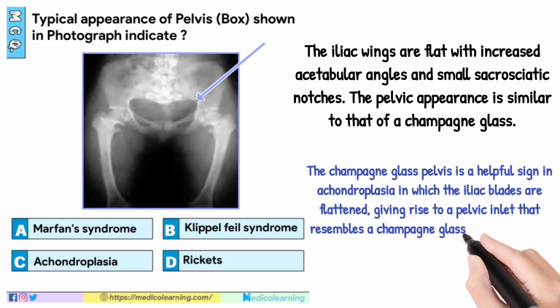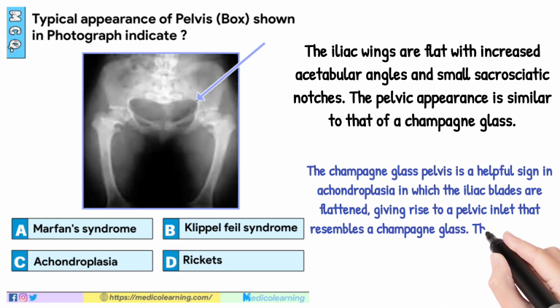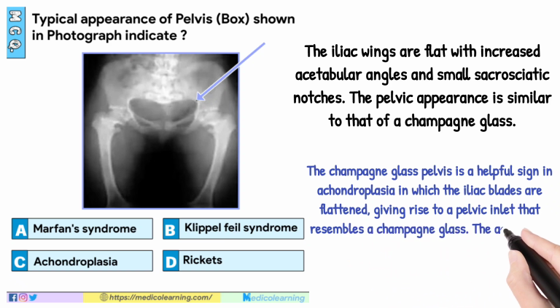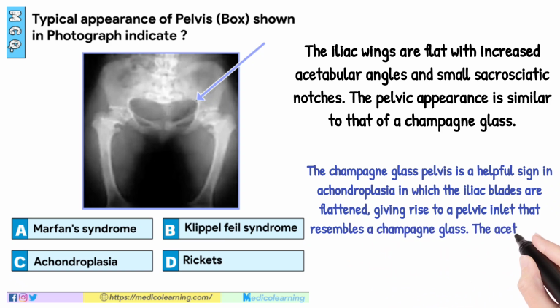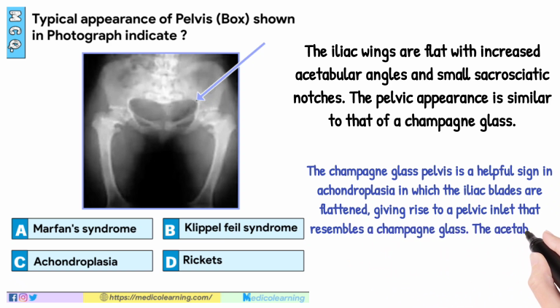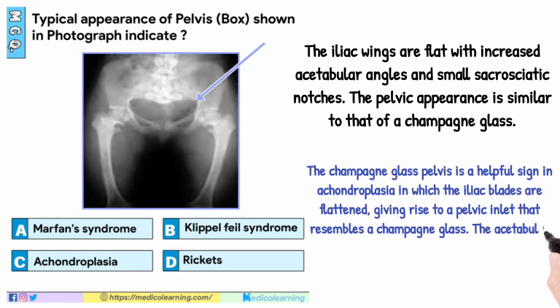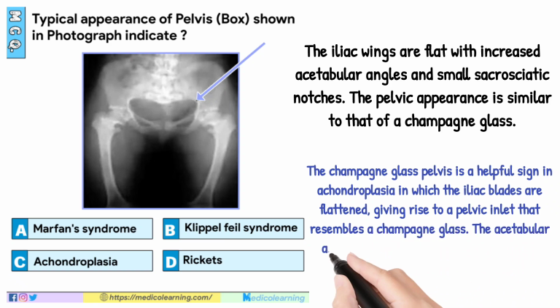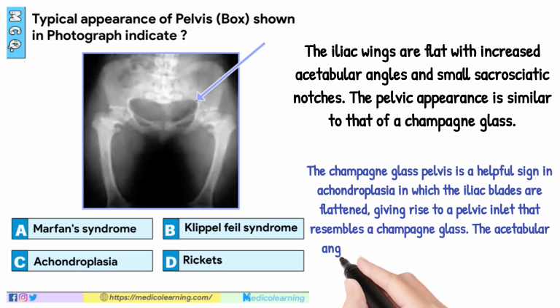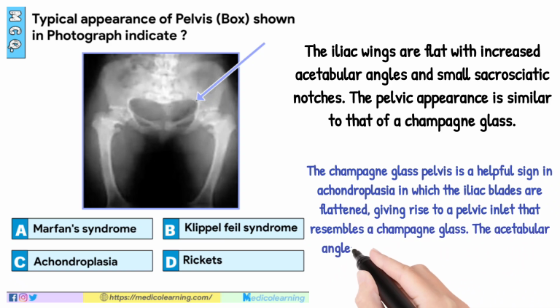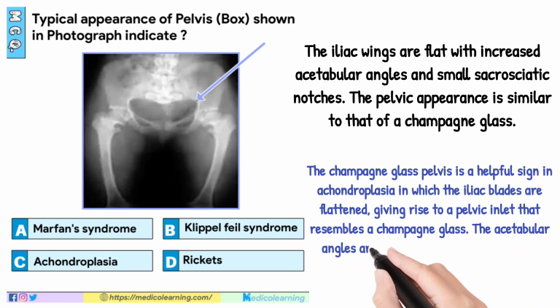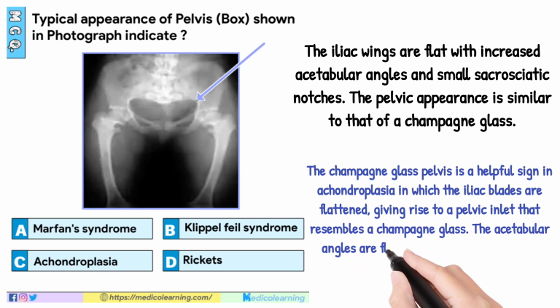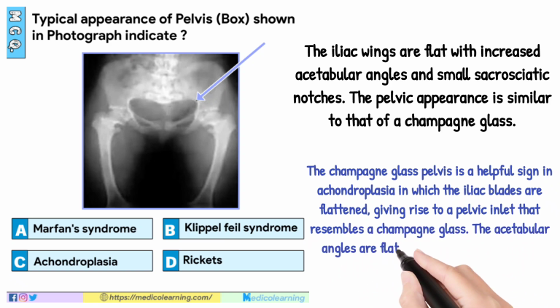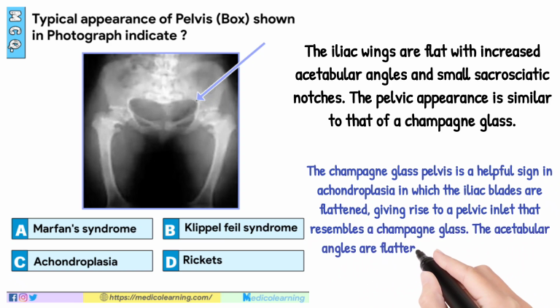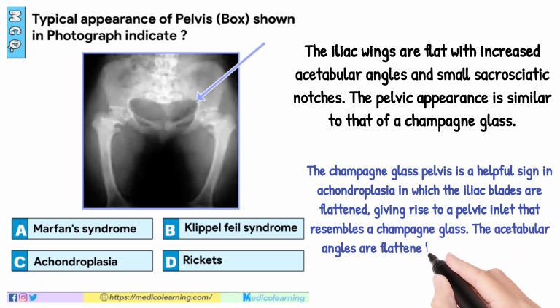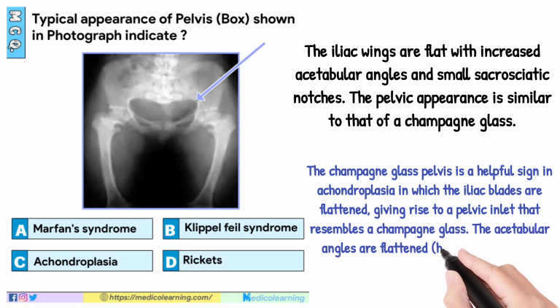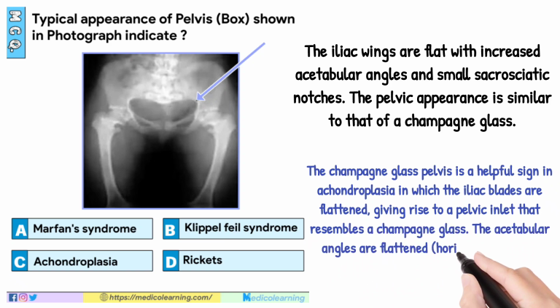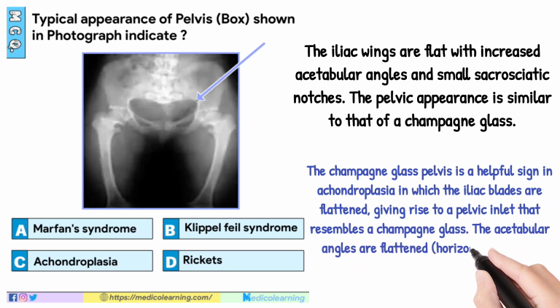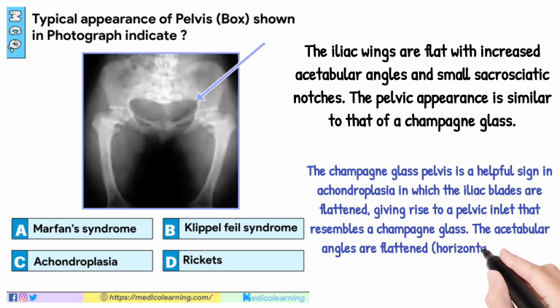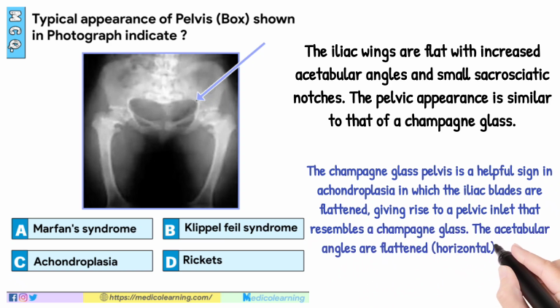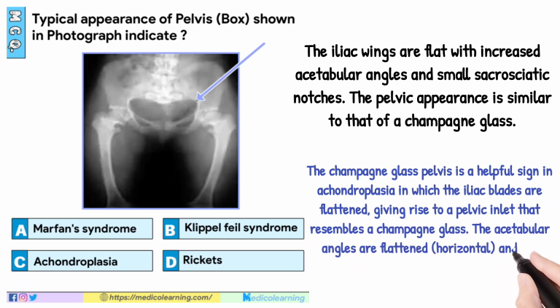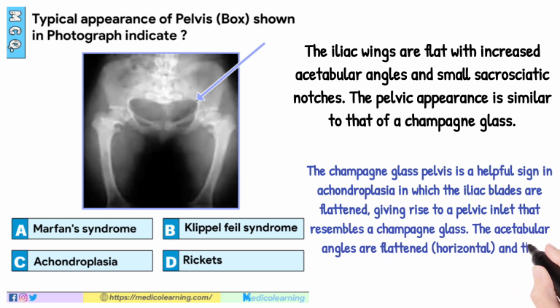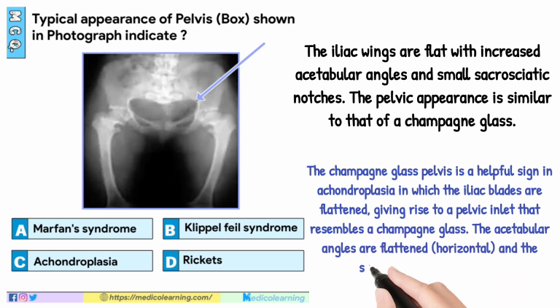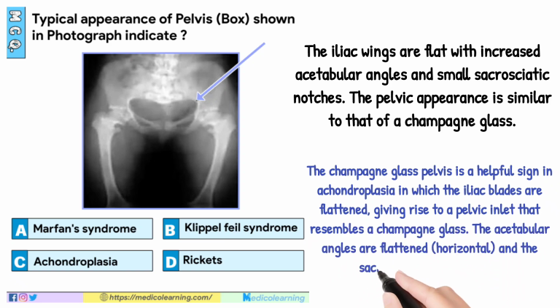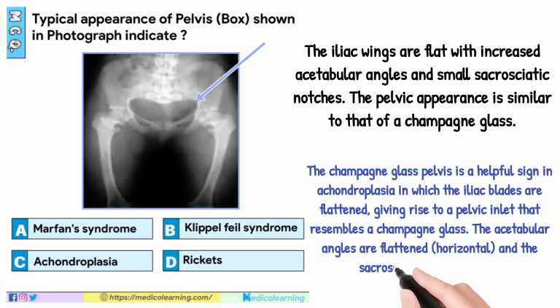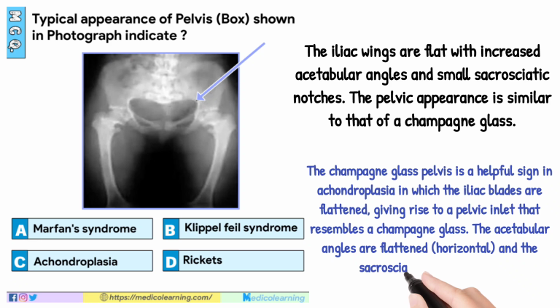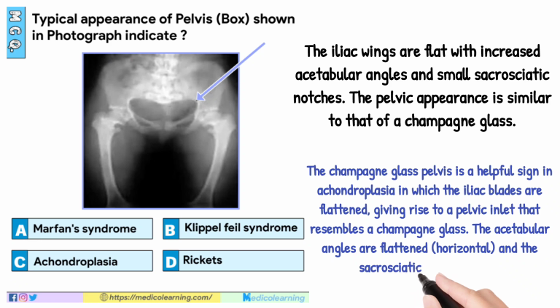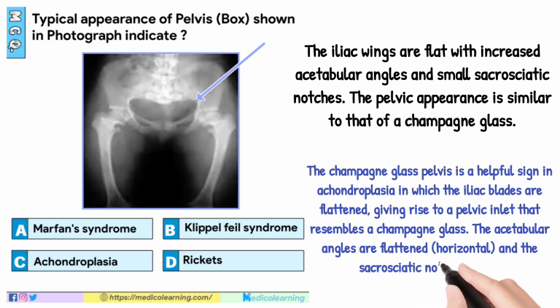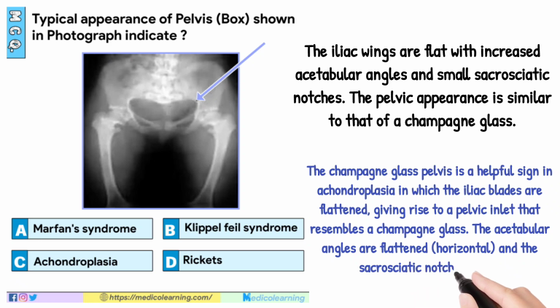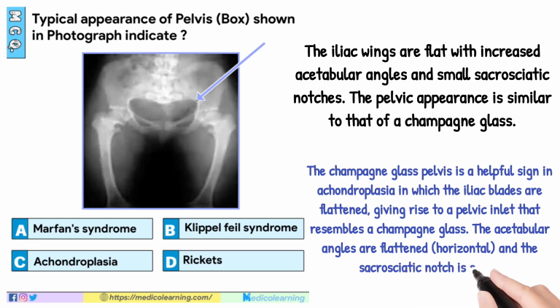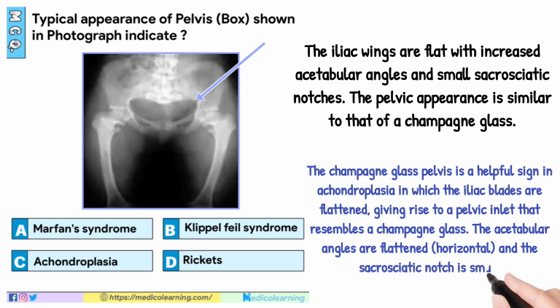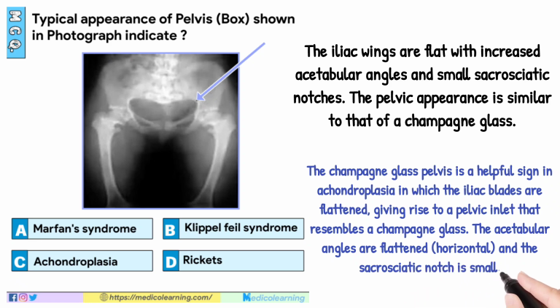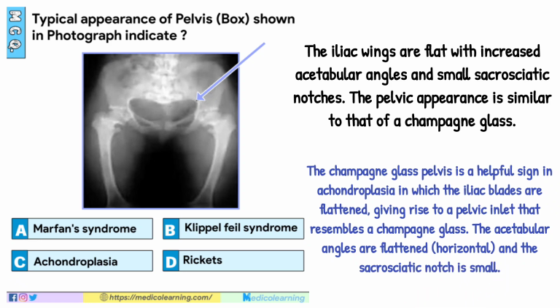The acetabulum angles are flattened and horizontal, and the sacrosiatic notch is small.